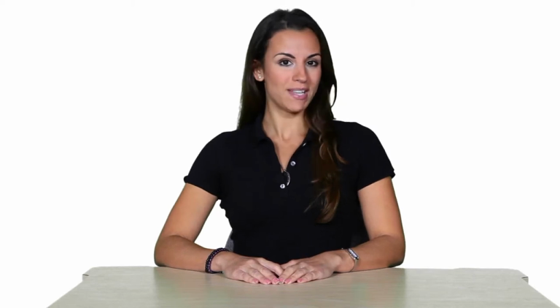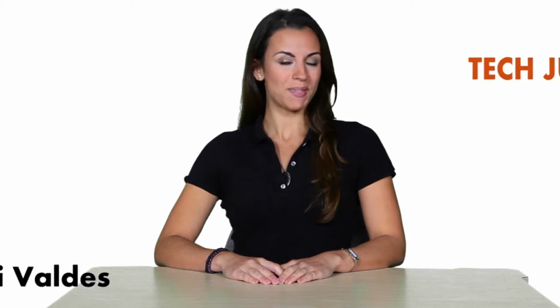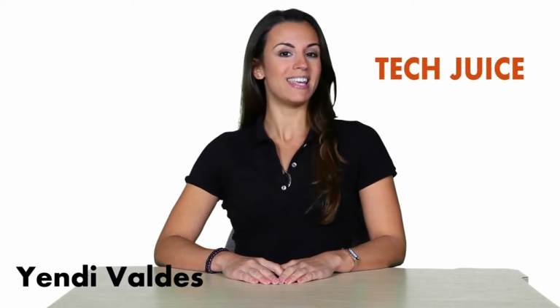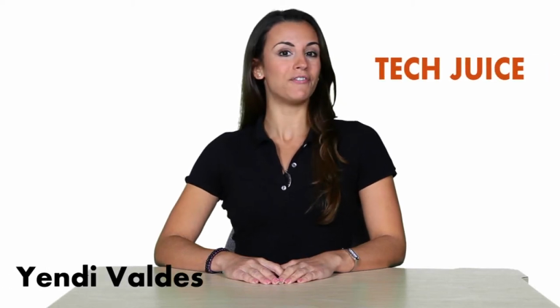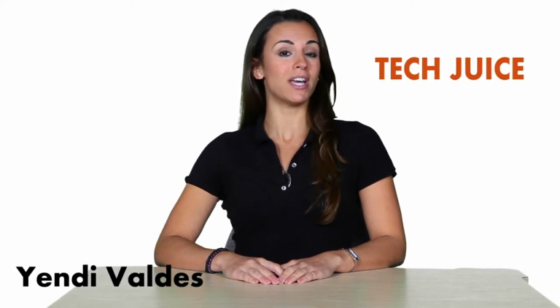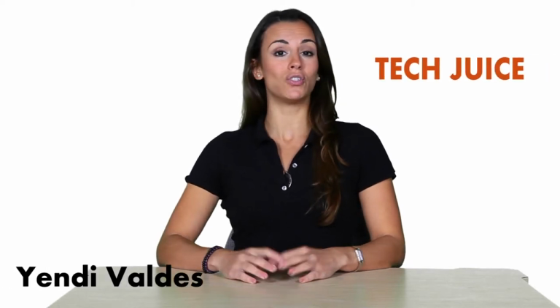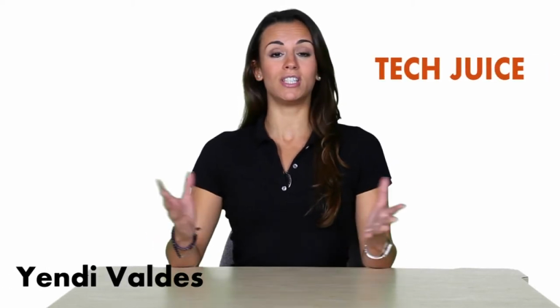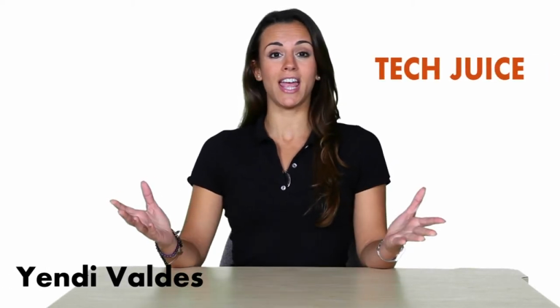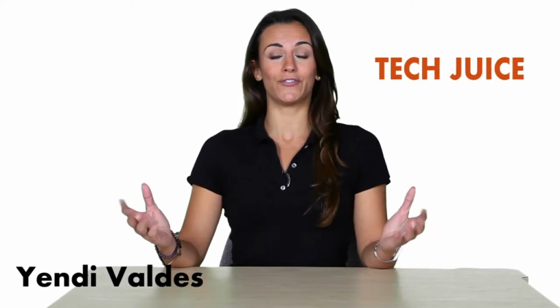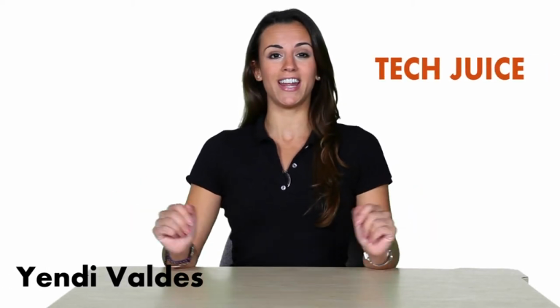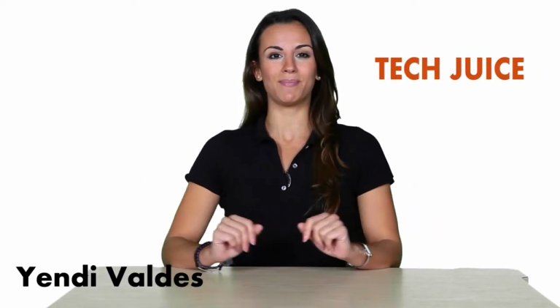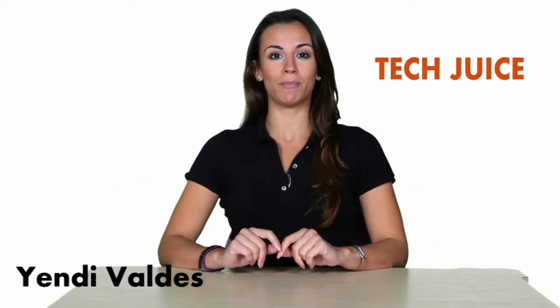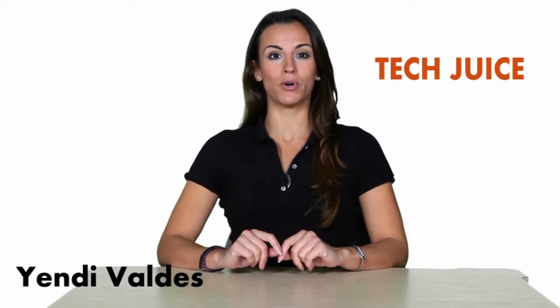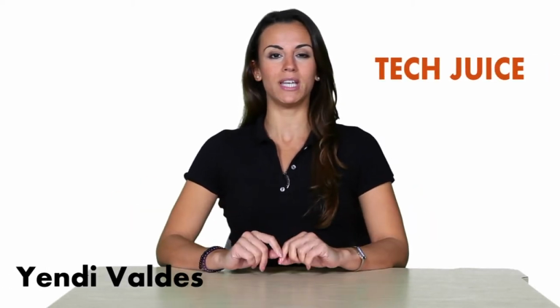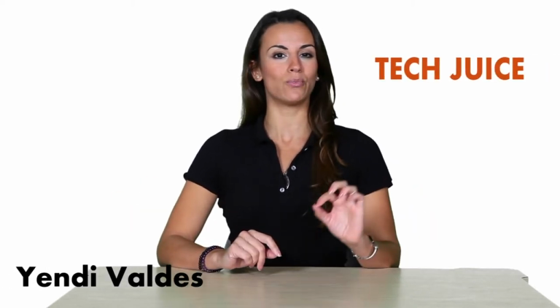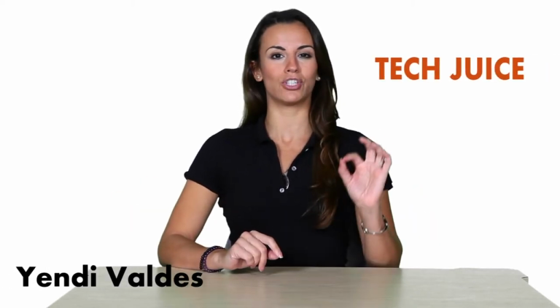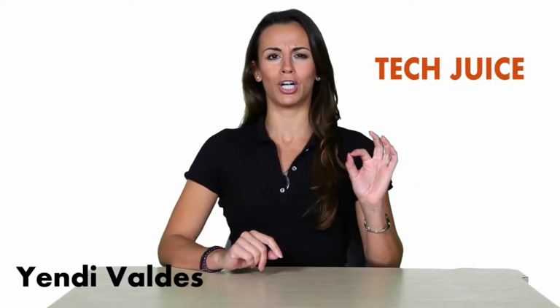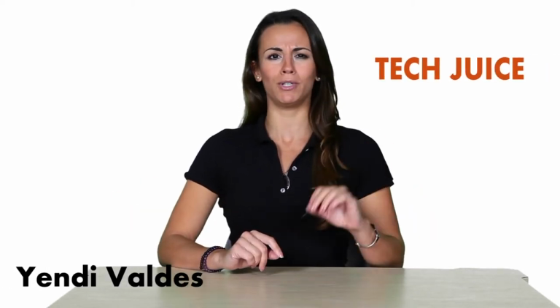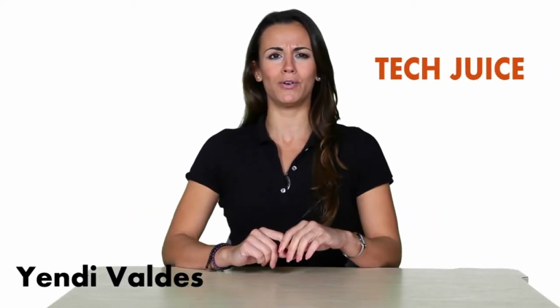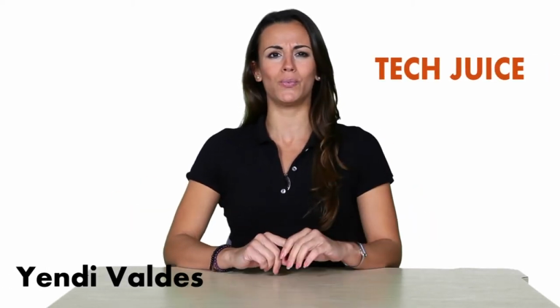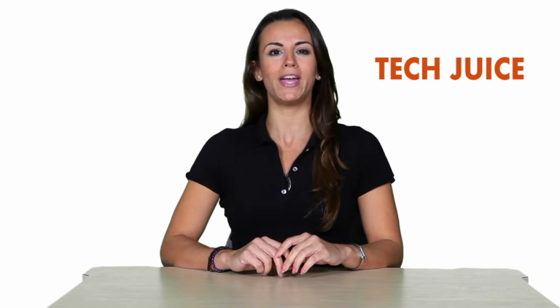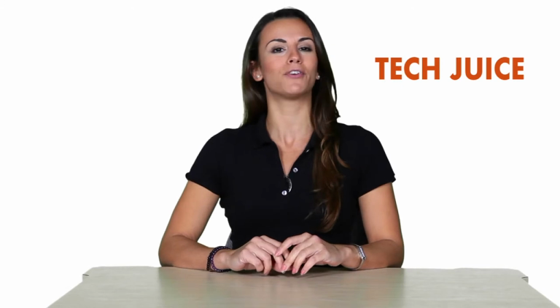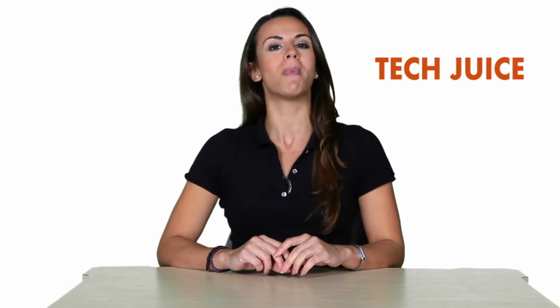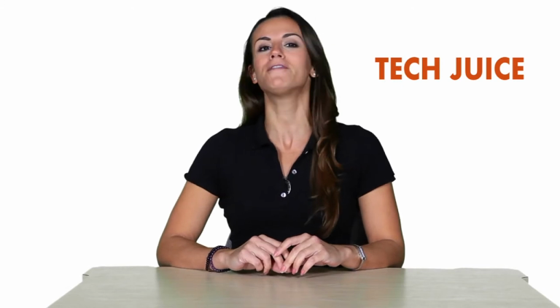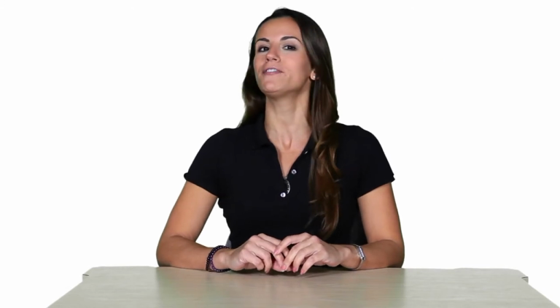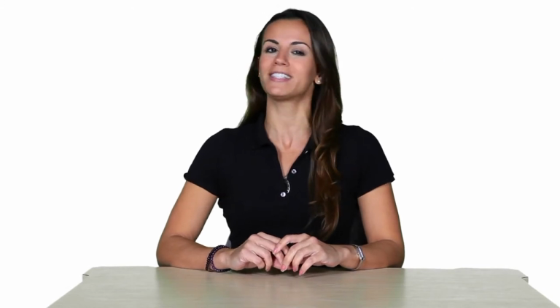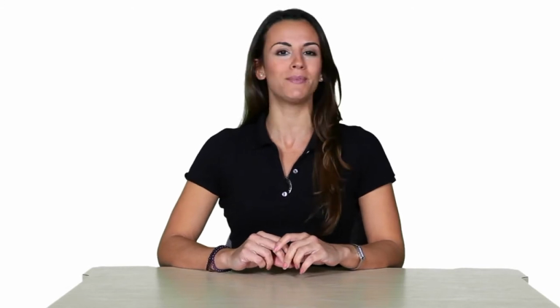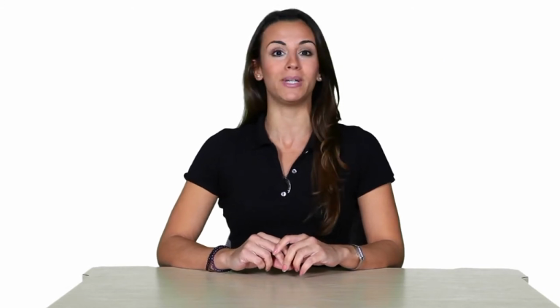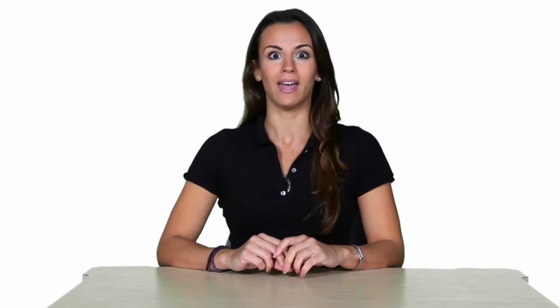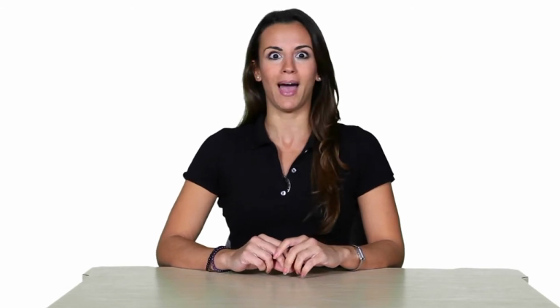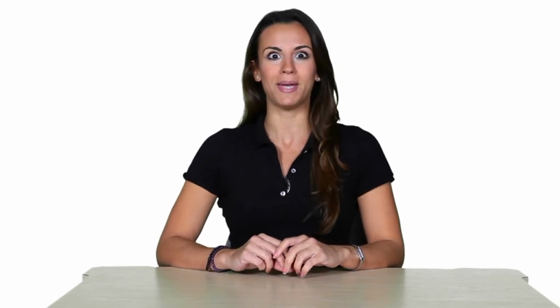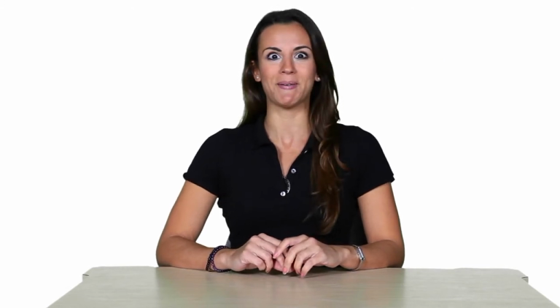What's up? This is Yendi for TechJuice. Today is Friday, September 14th, and we're just a couple of hours away from my favorite time of the week, Happy Hour.